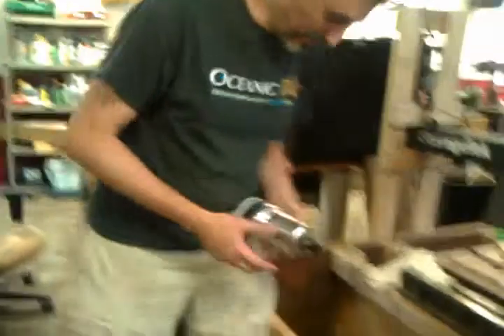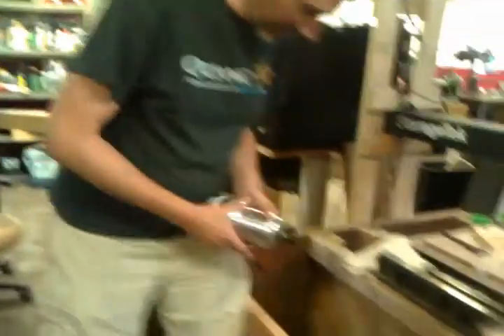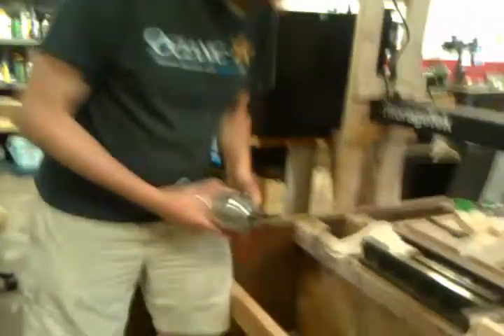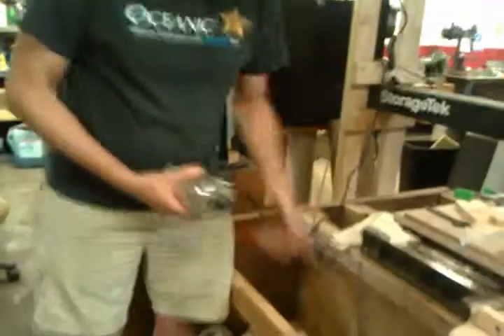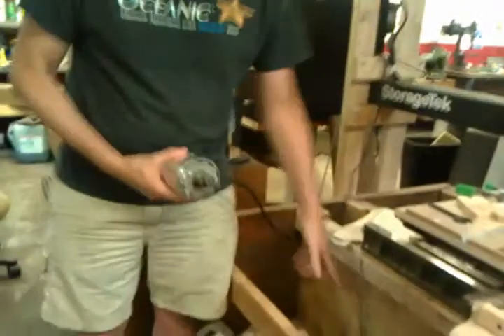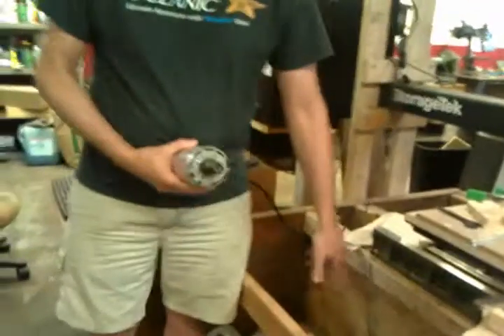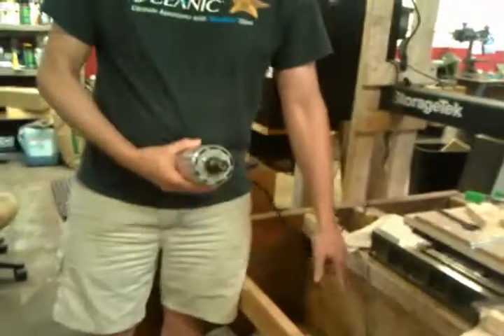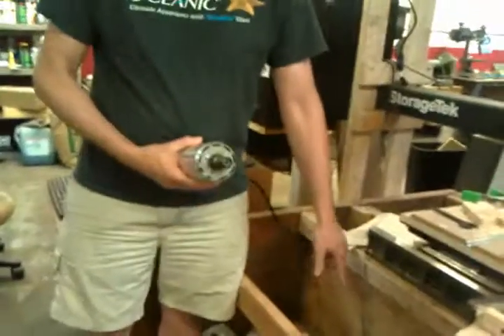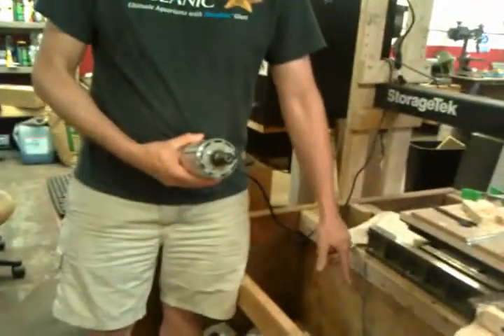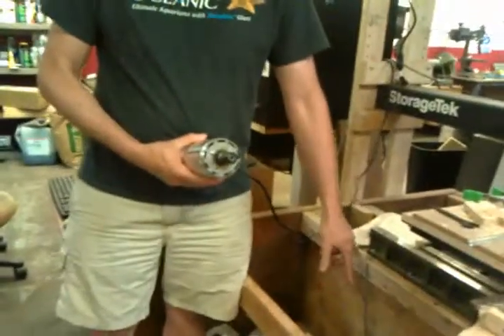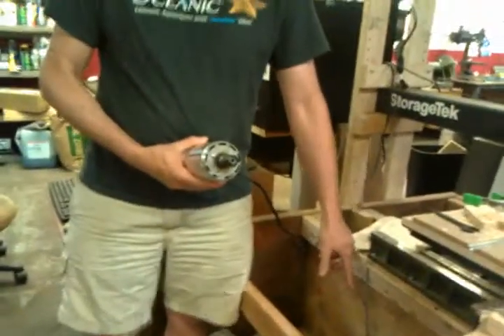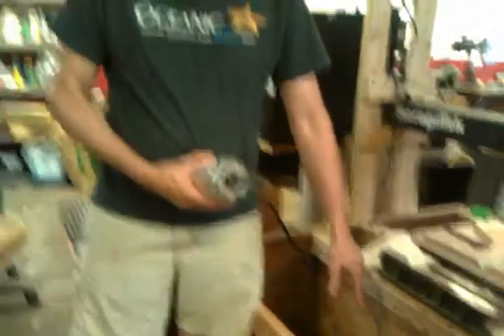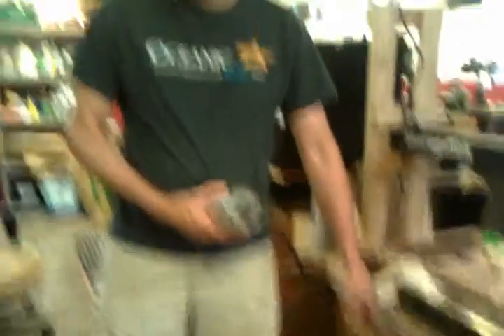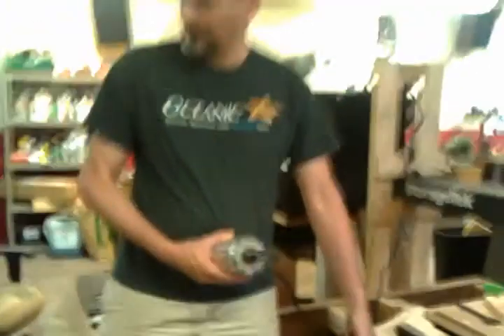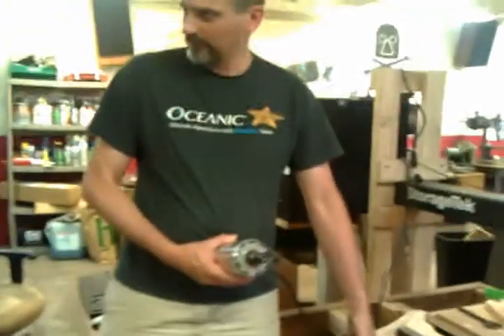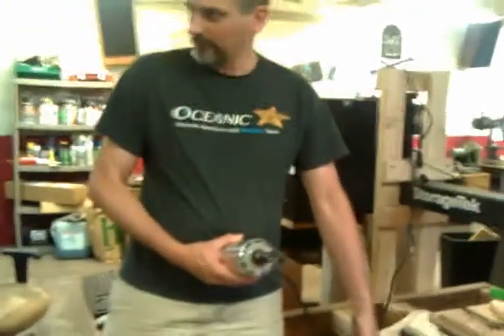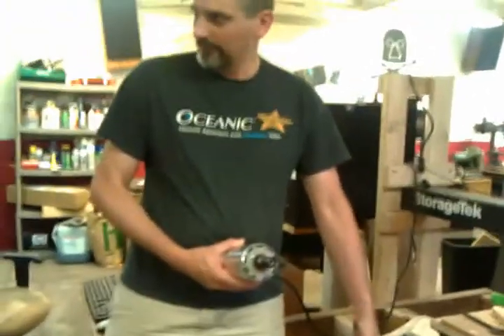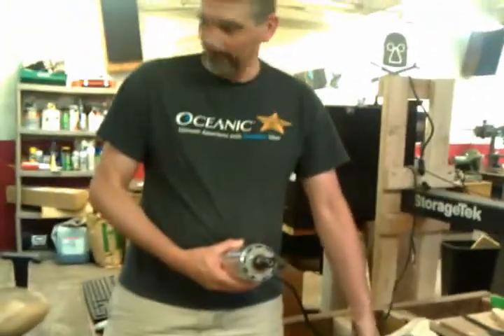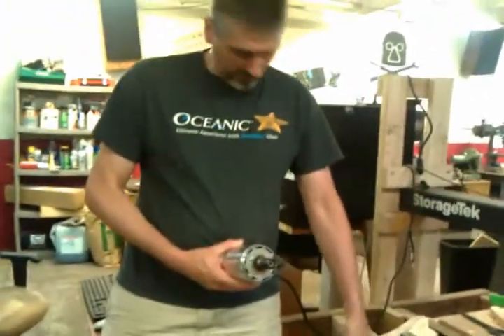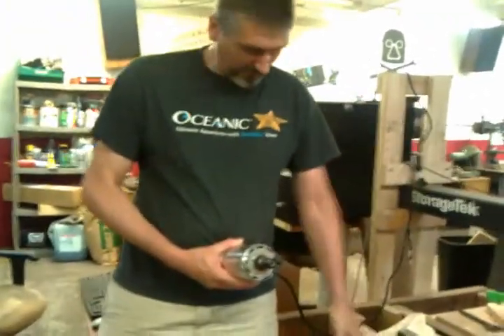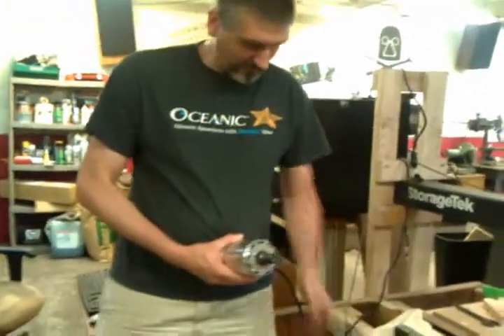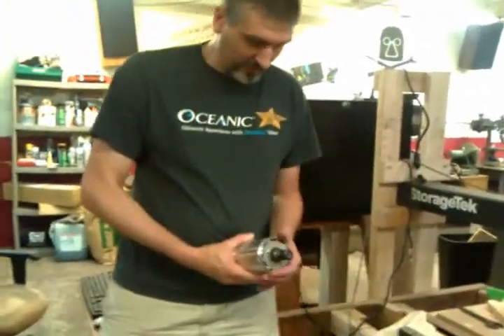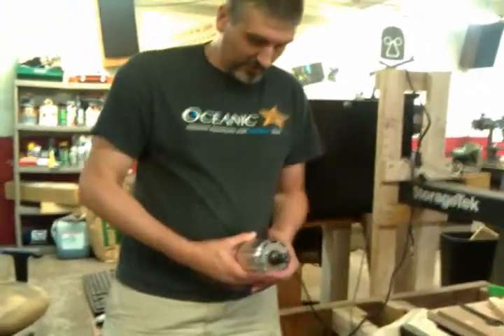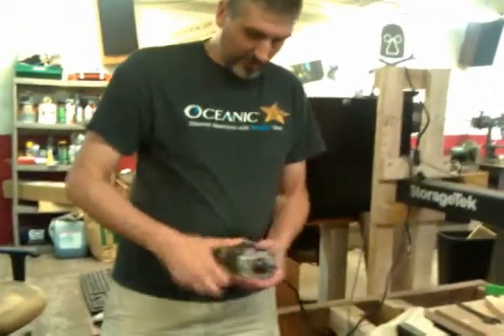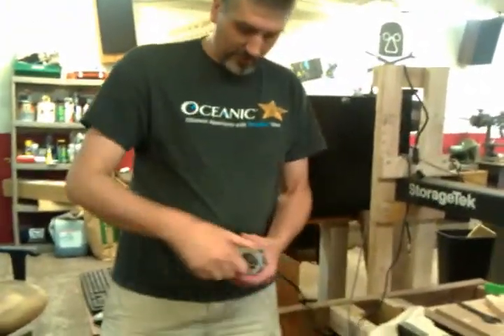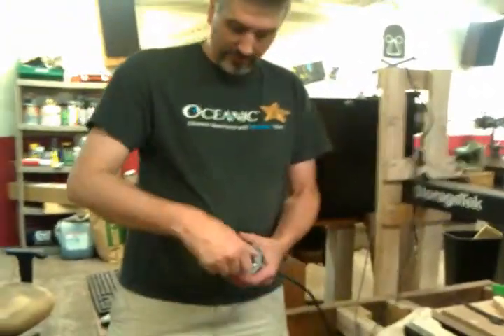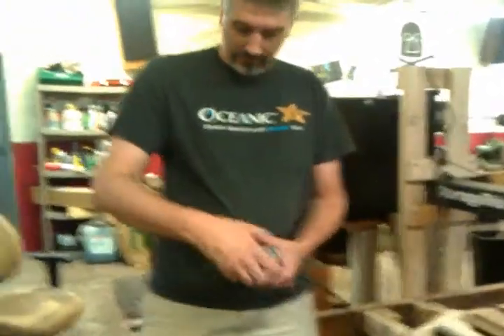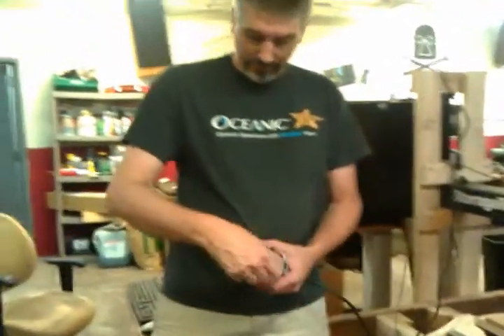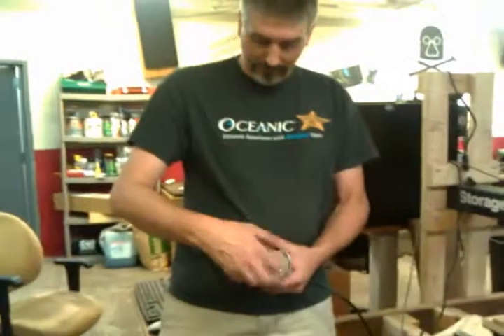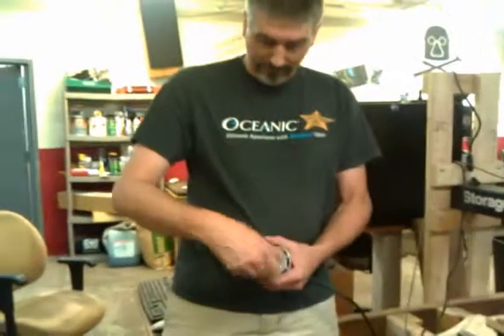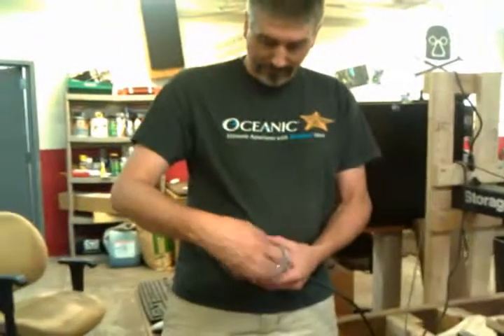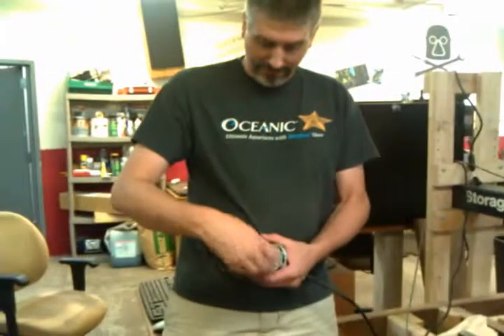We also have a half-inch and three-eighths collet. And we have an adapter sleeve for one-eighth inch.